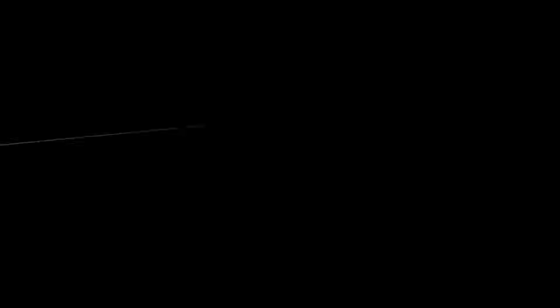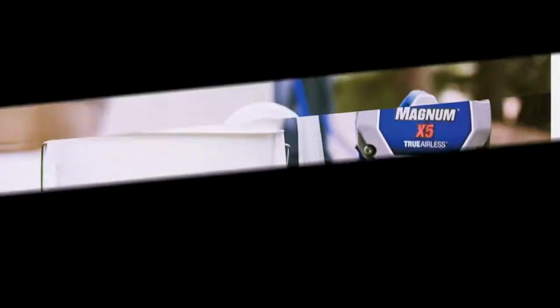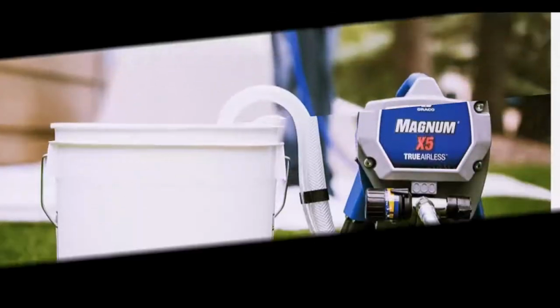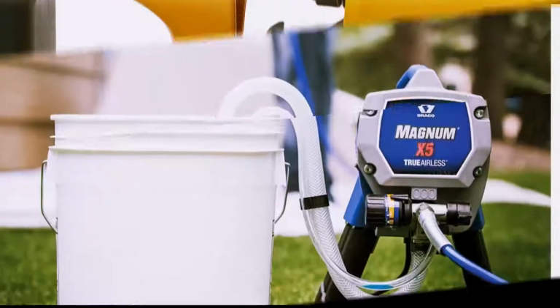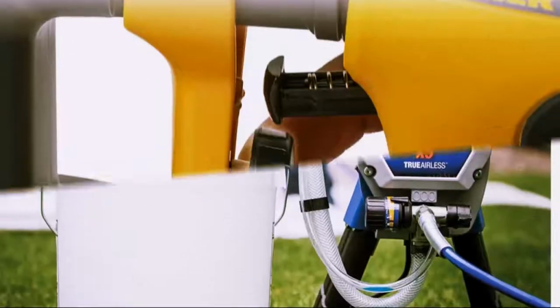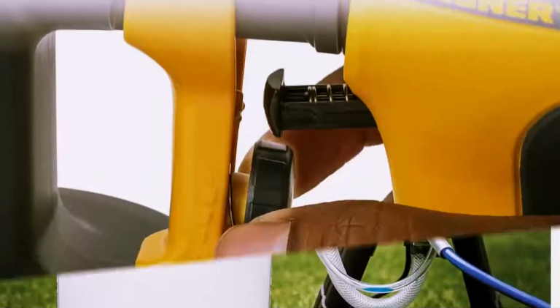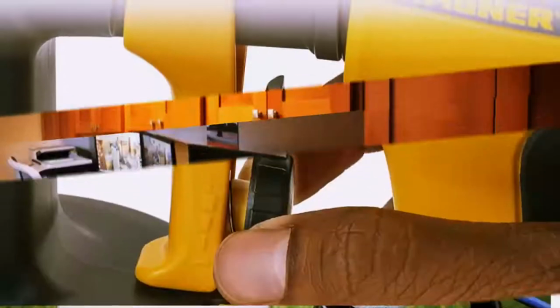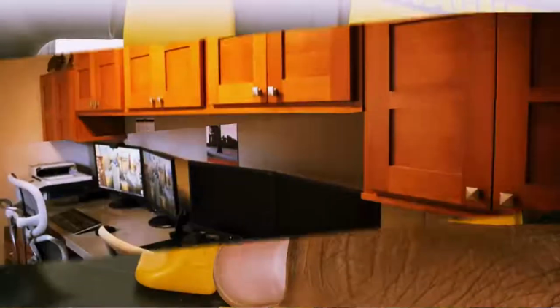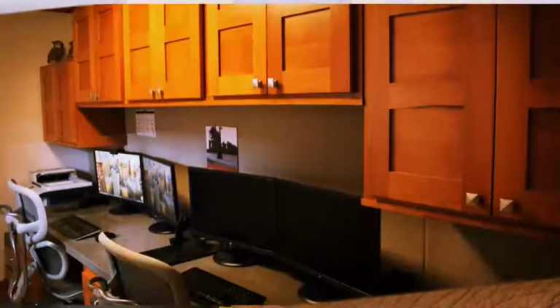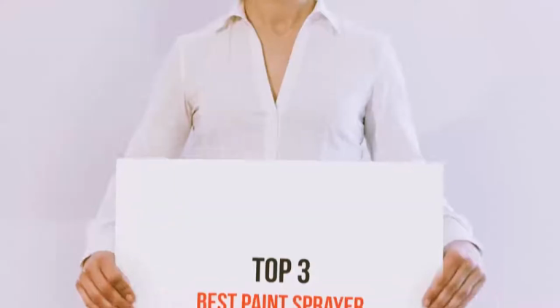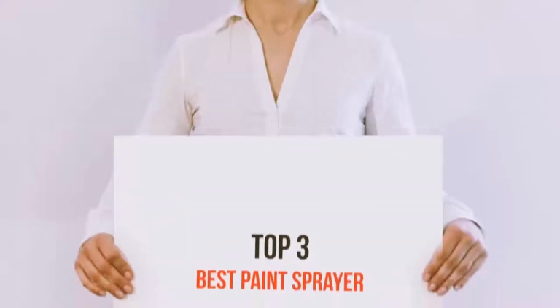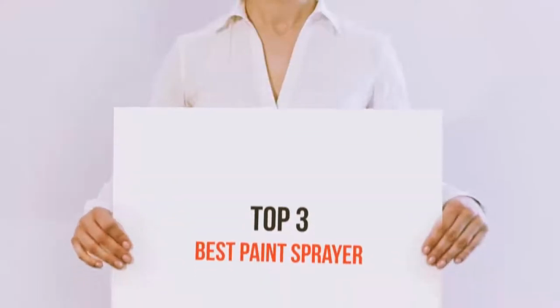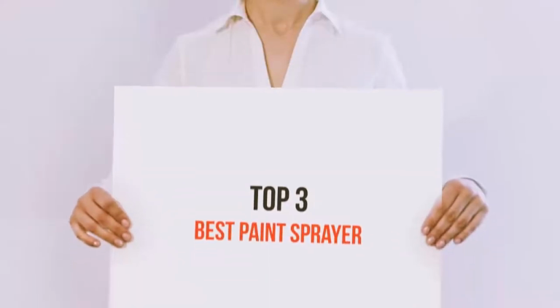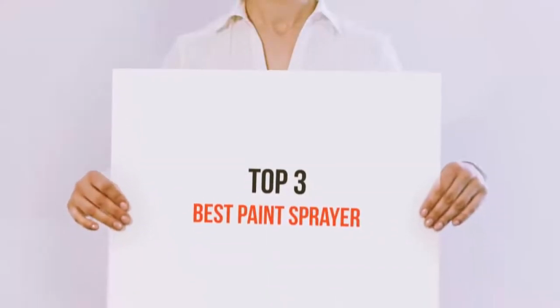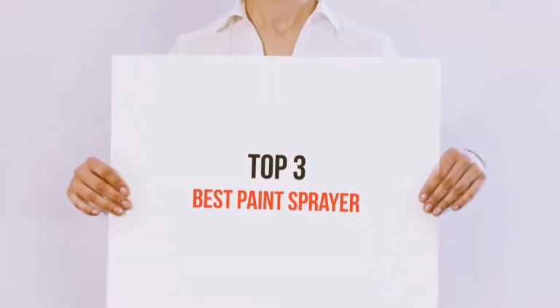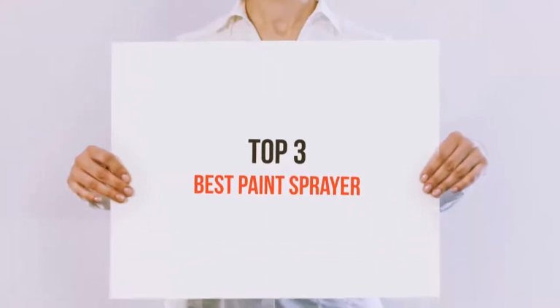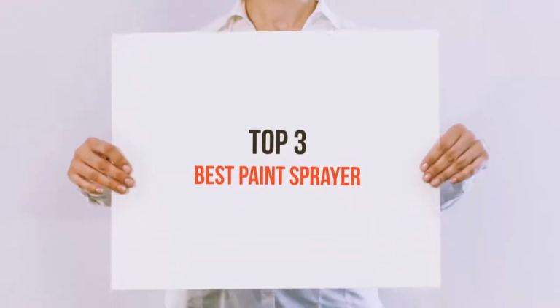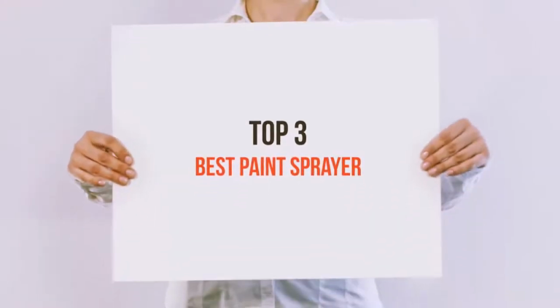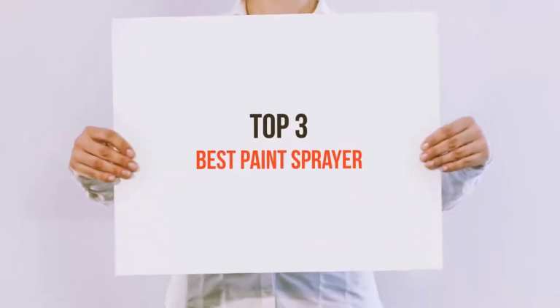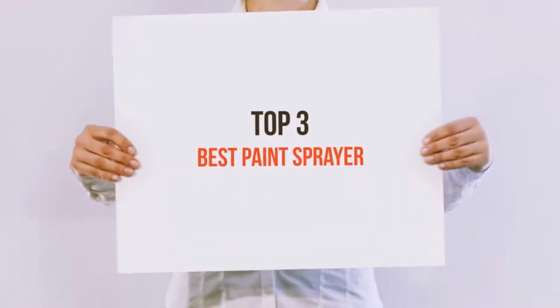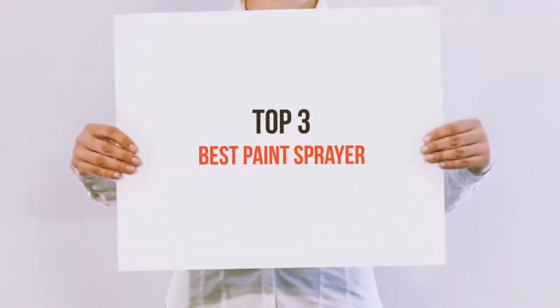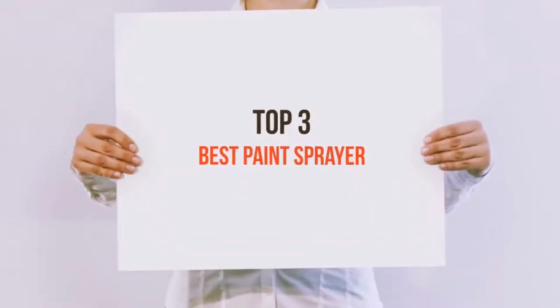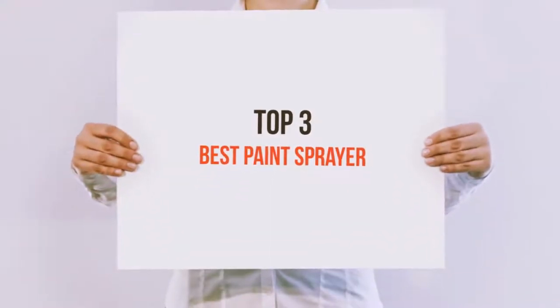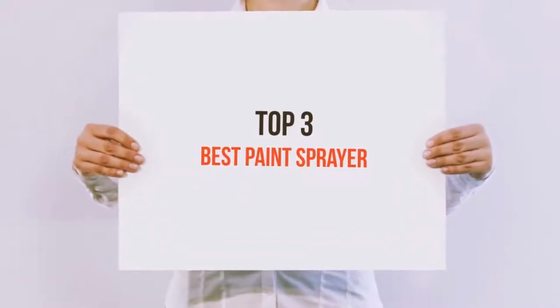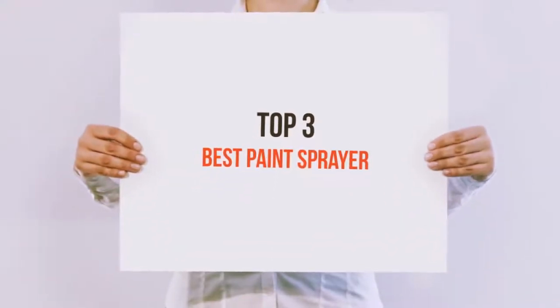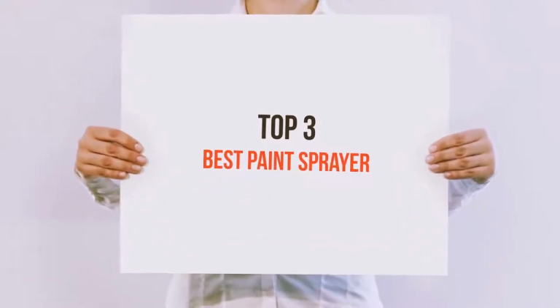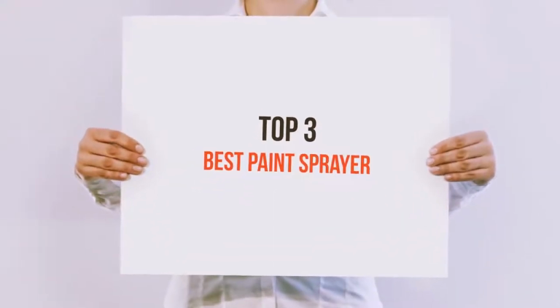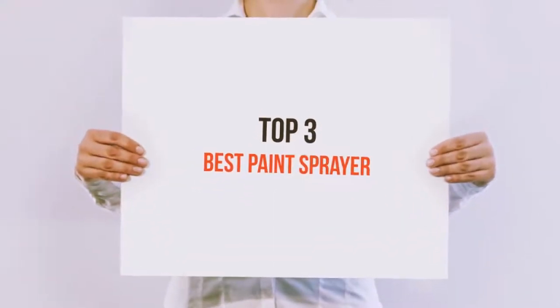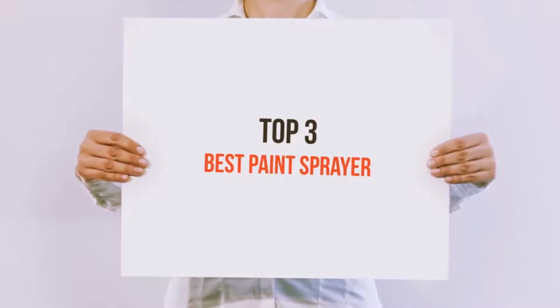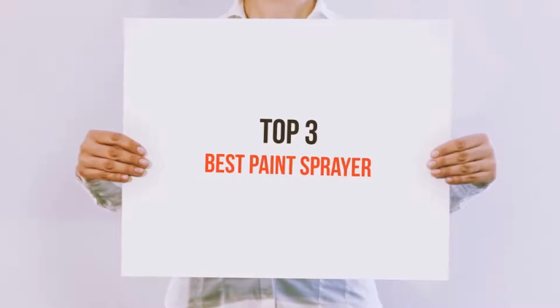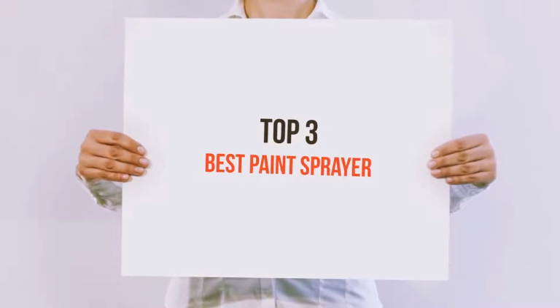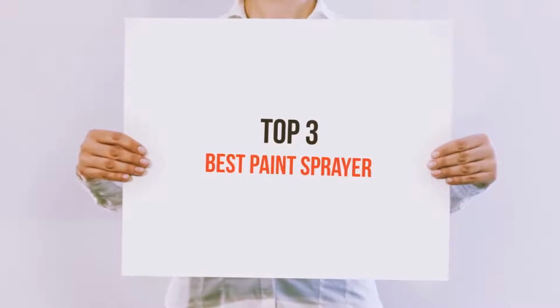Hi everyone, welcome back to my channel. Today I'm going to talk about the top 3 best paints.